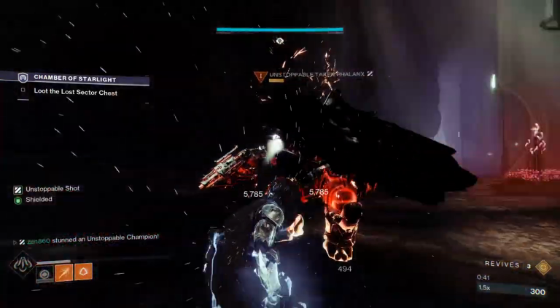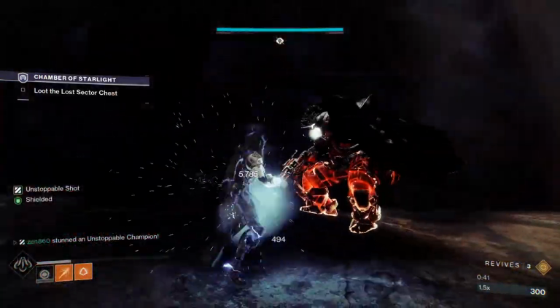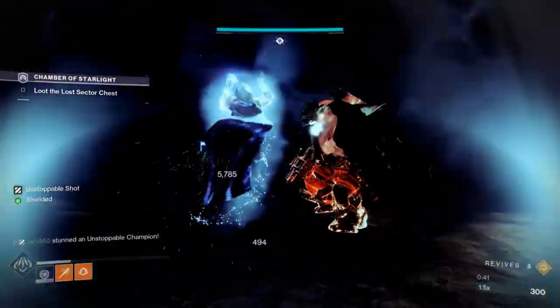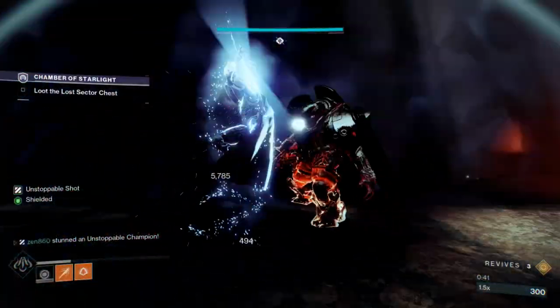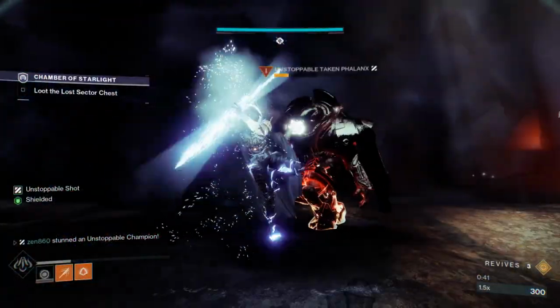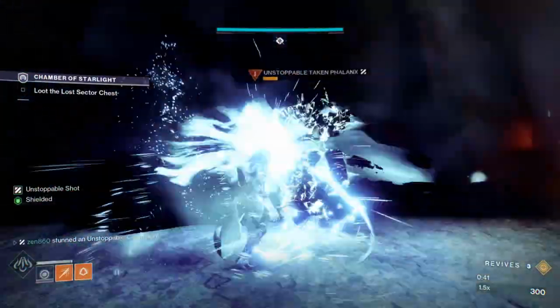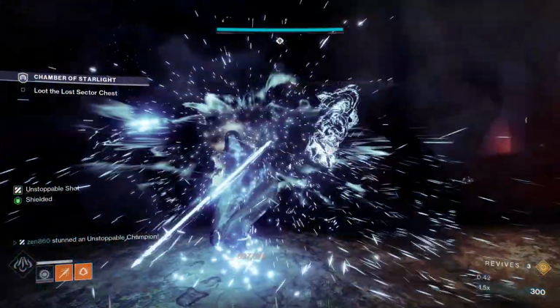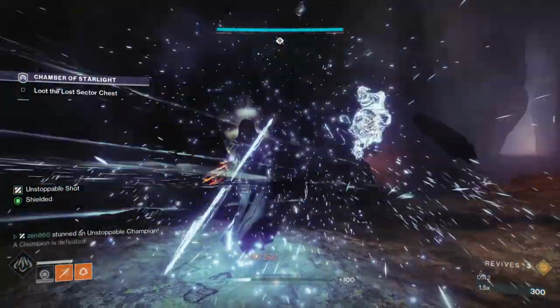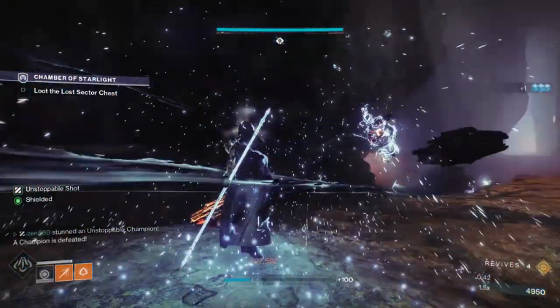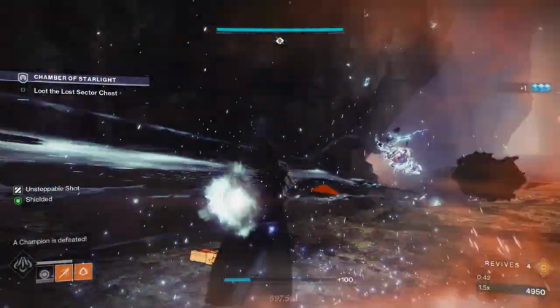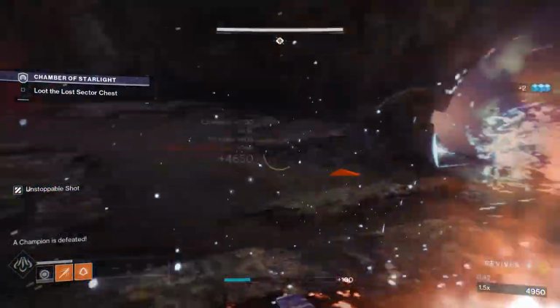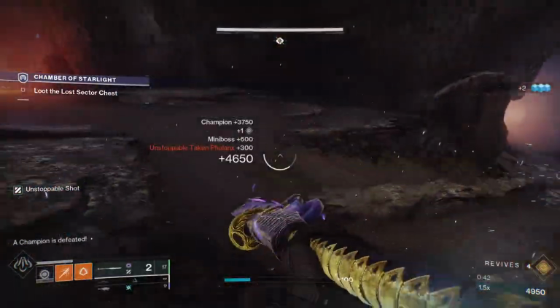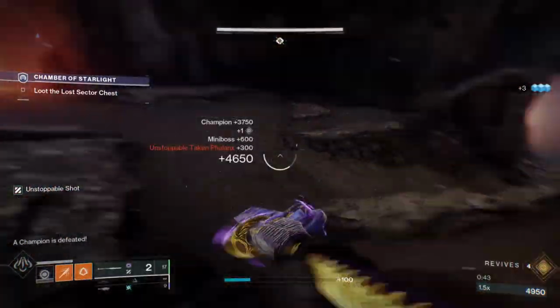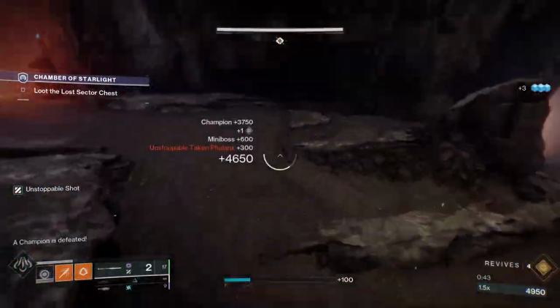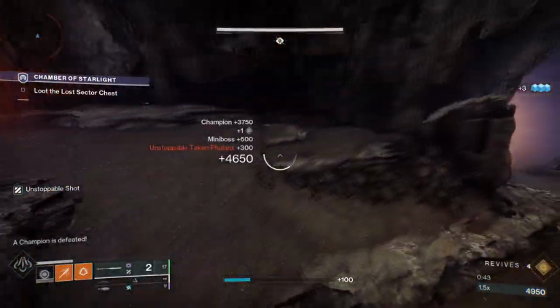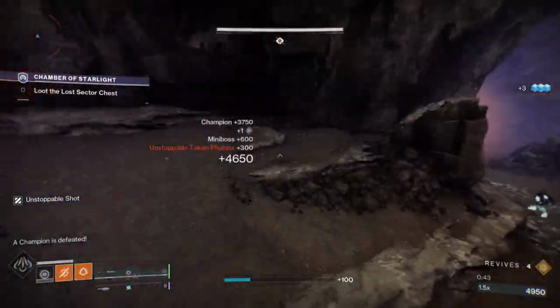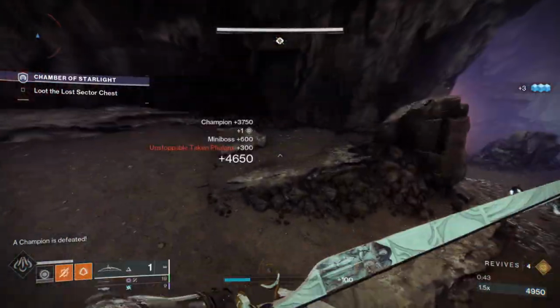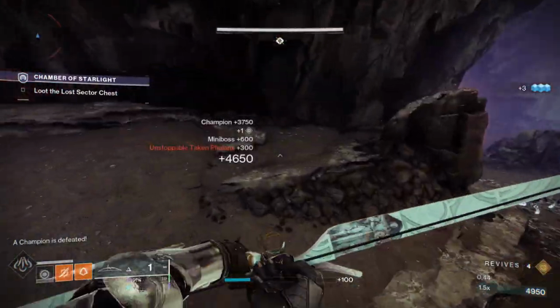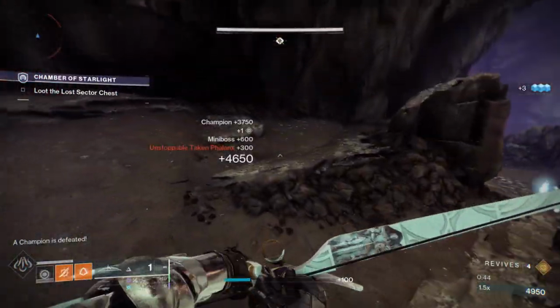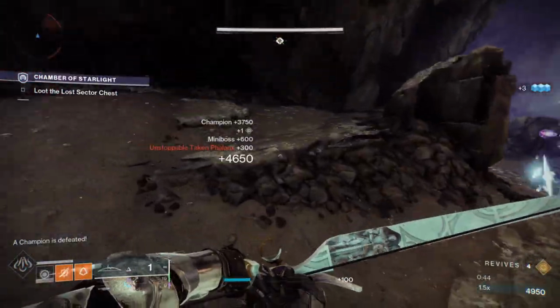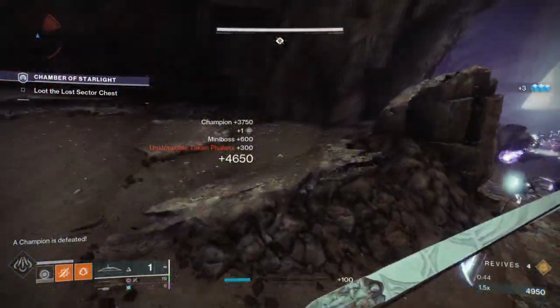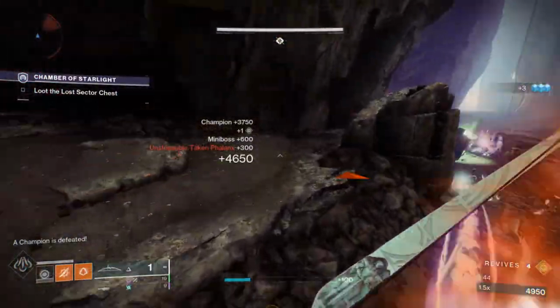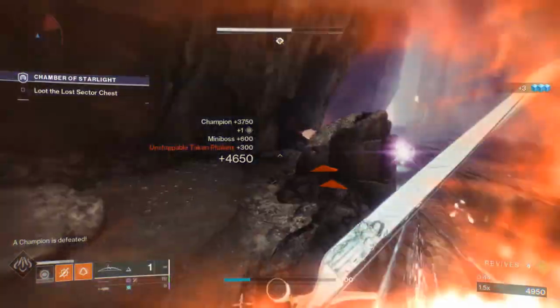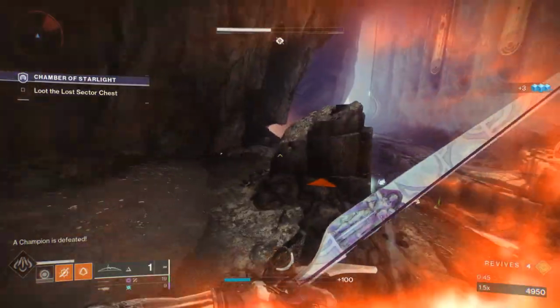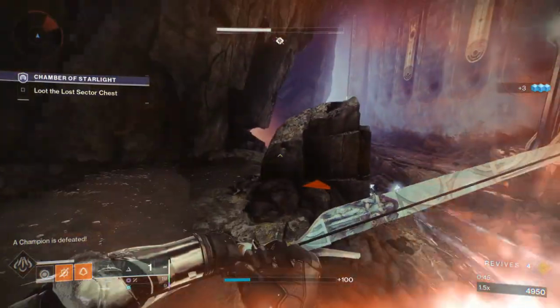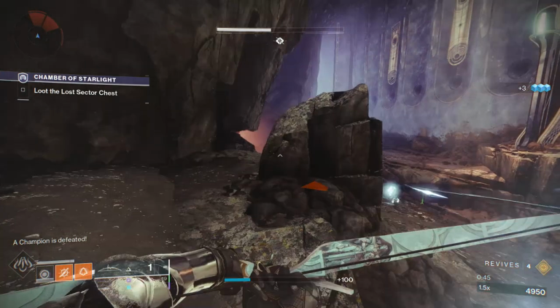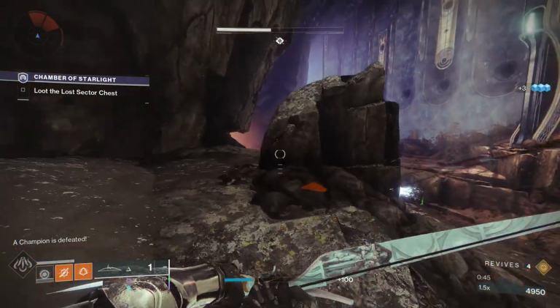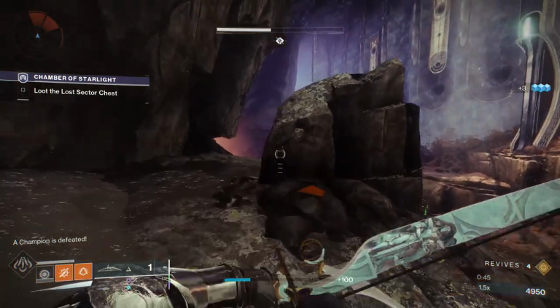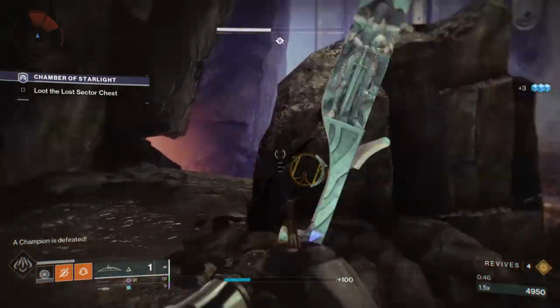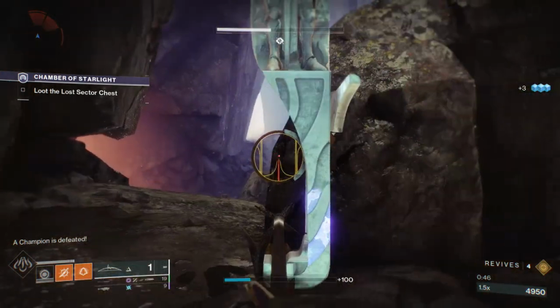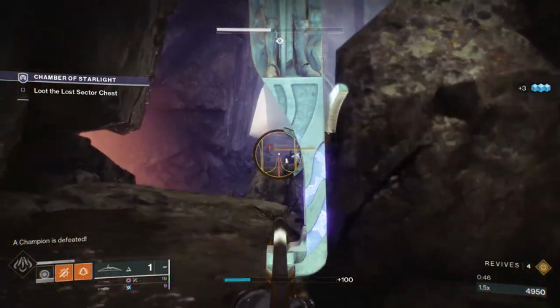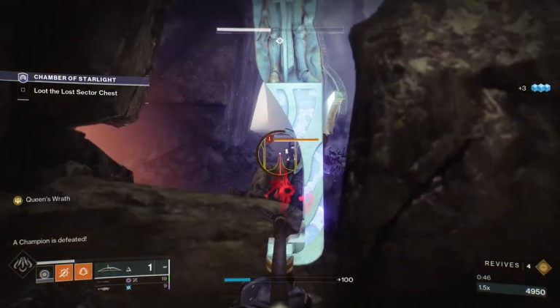When you are meleeing with a glaive, you're gonna want to hold the block button because that does increase your cast speed.